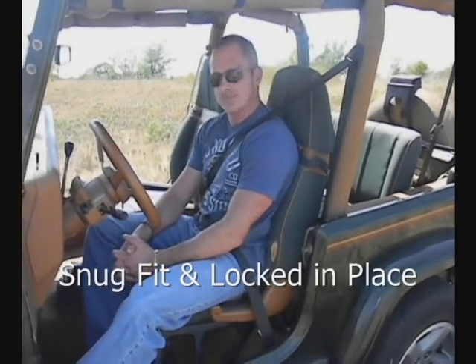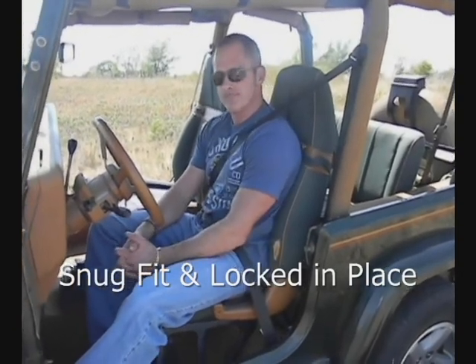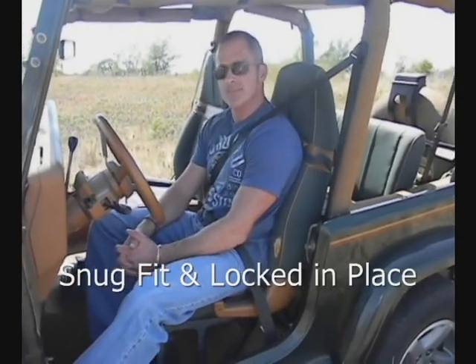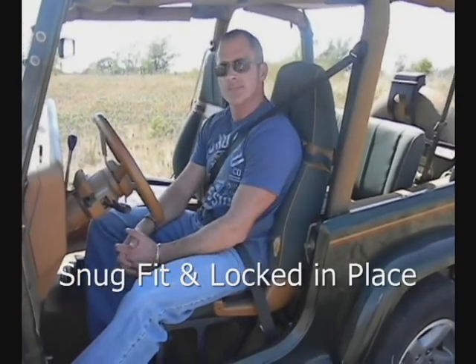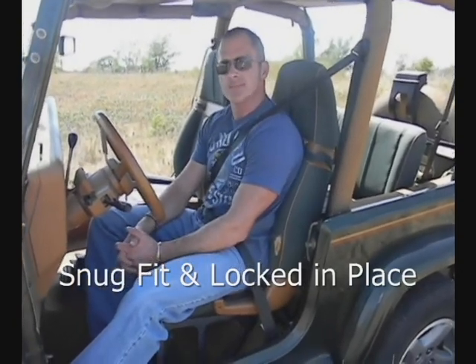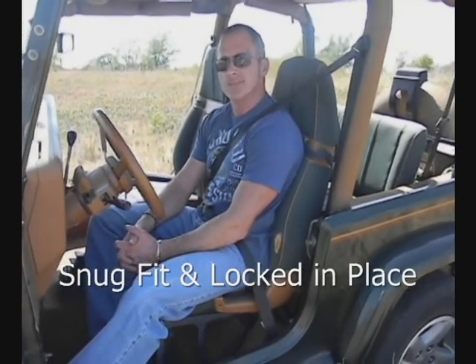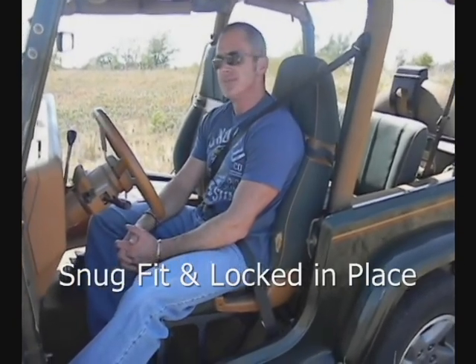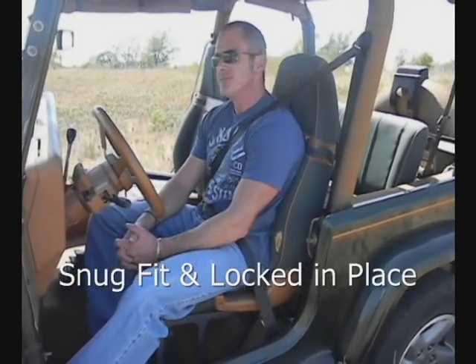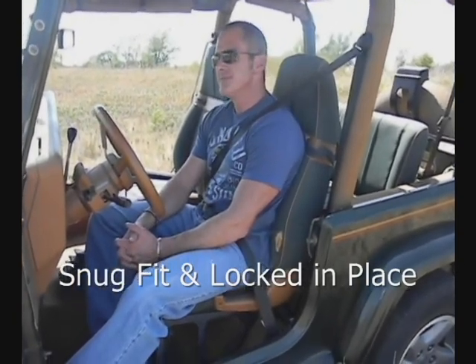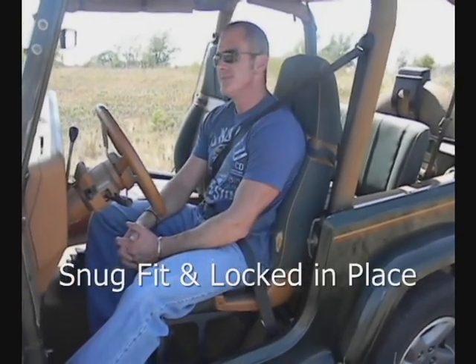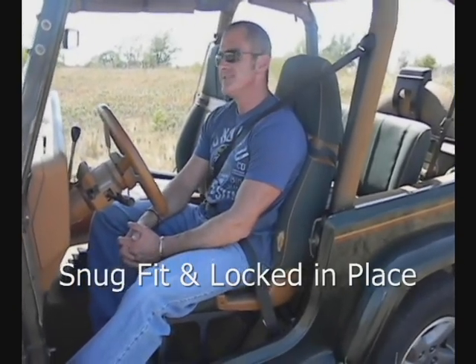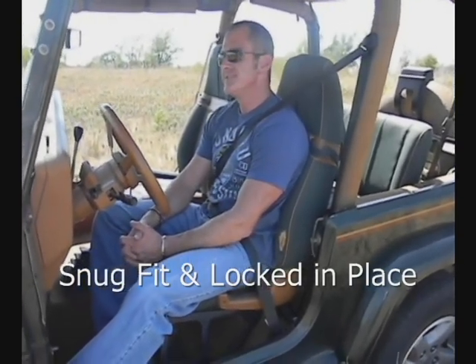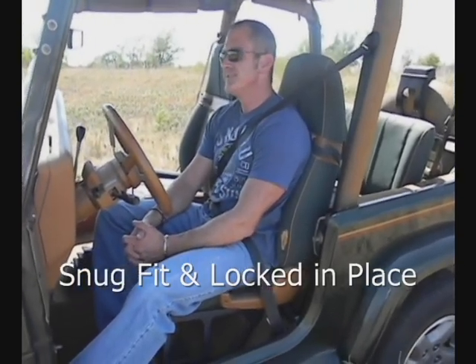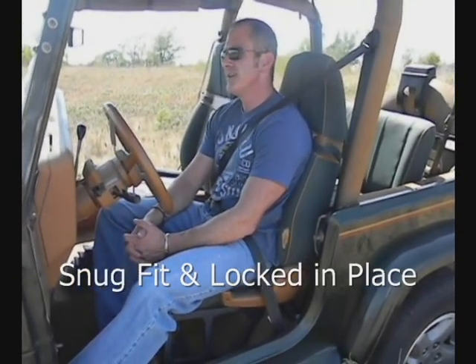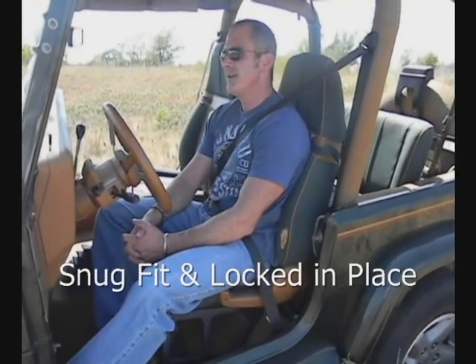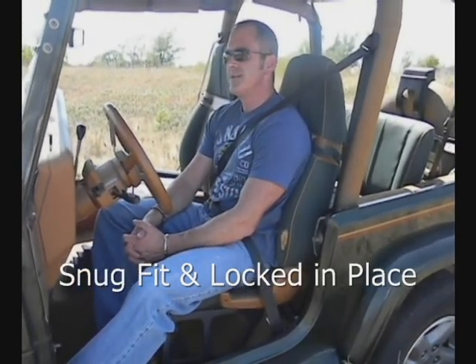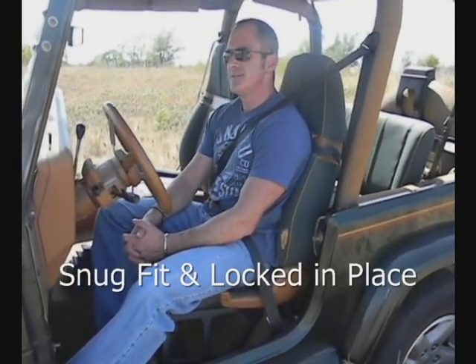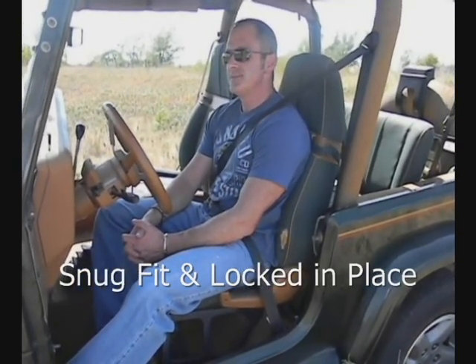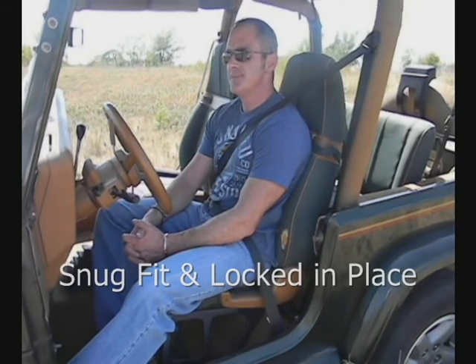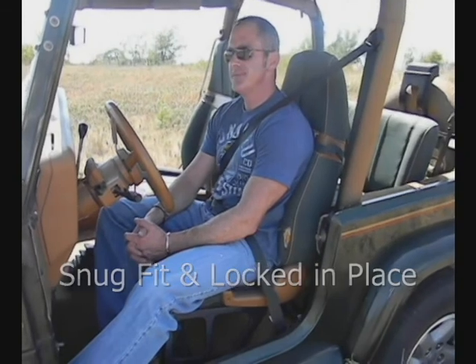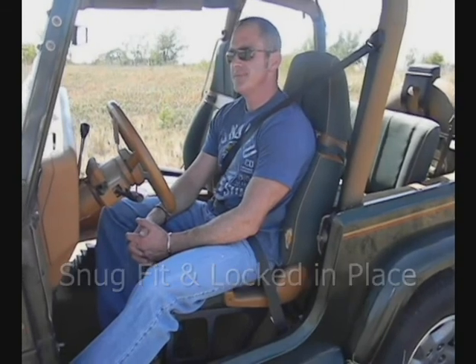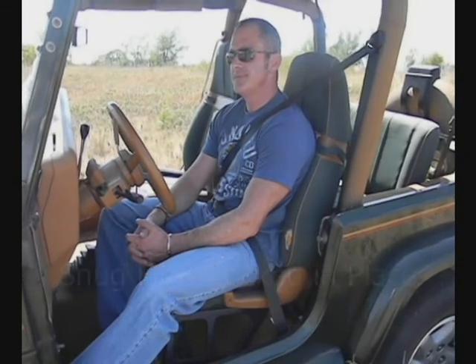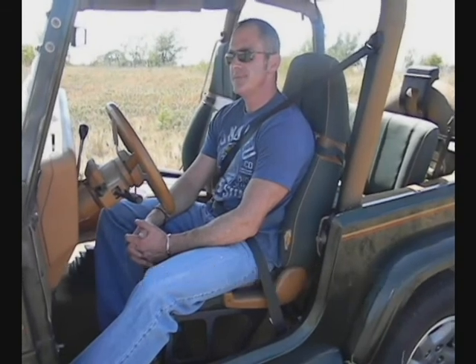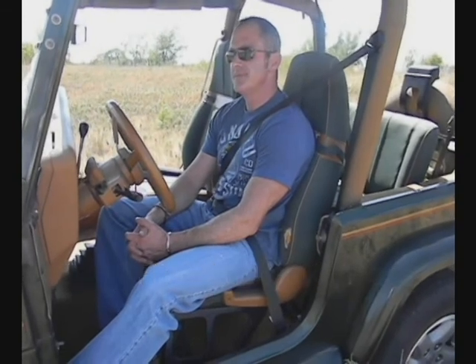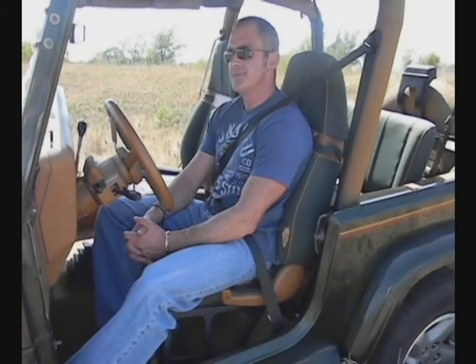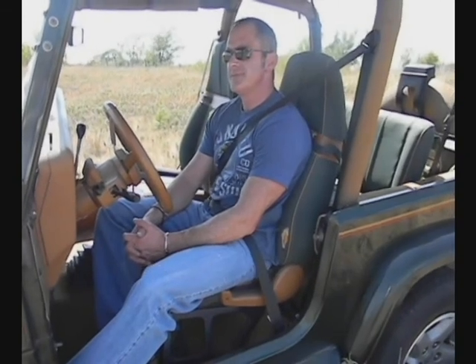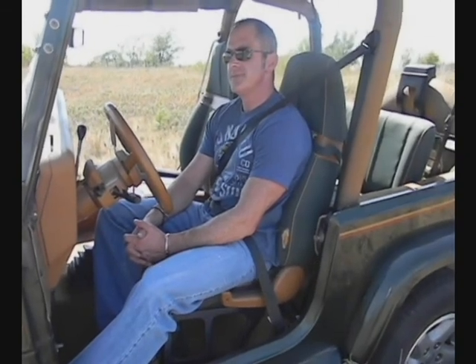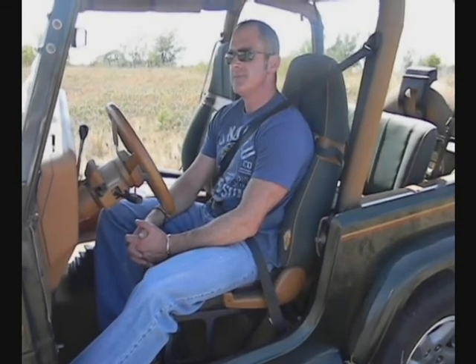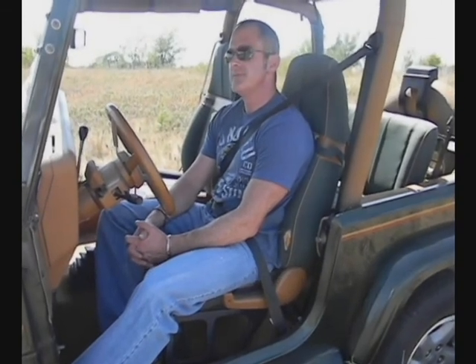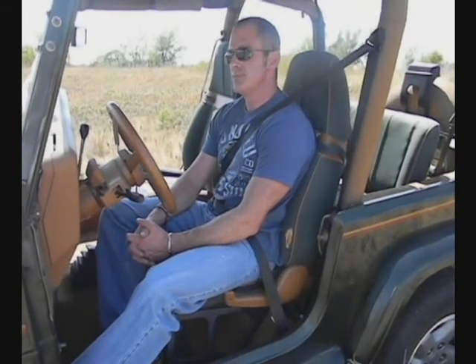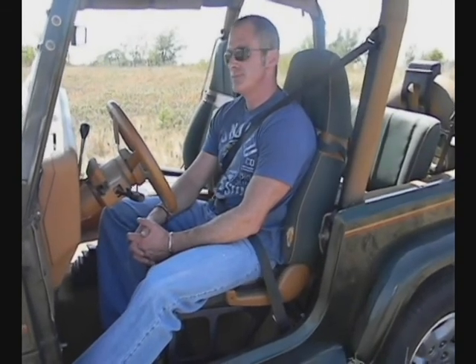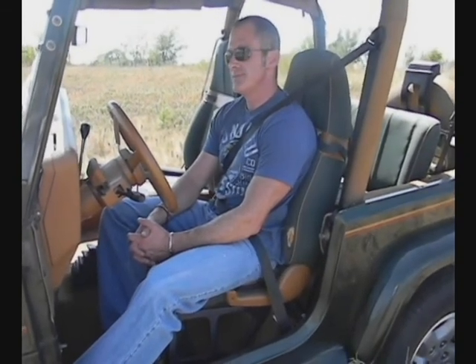Now, we're in Oklahoma — we're not in Colorado, so we're not going to be climbing boulders today. But I think you'll get the idea of how the Tri-Lock works.